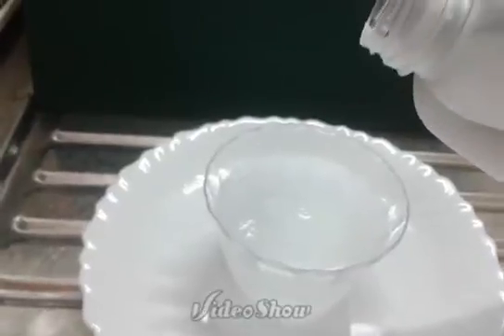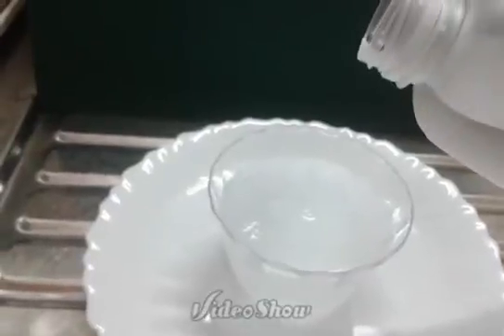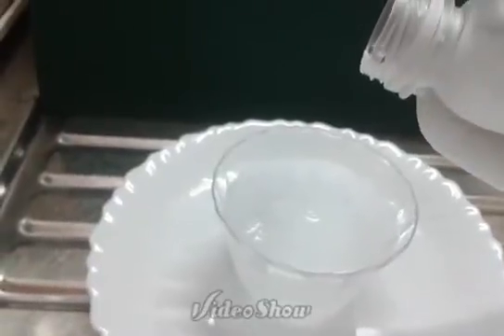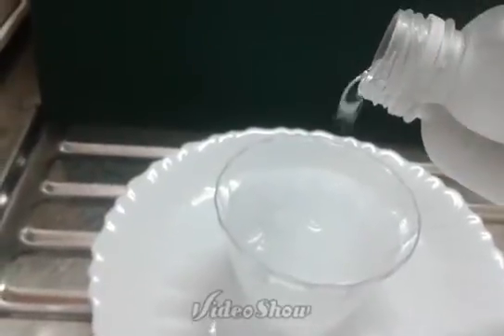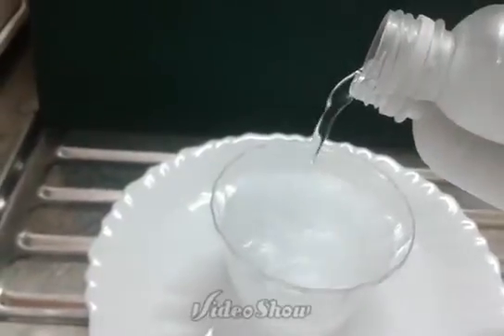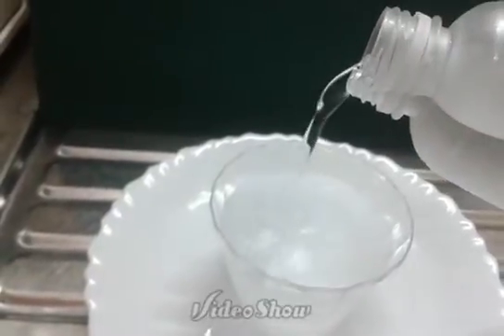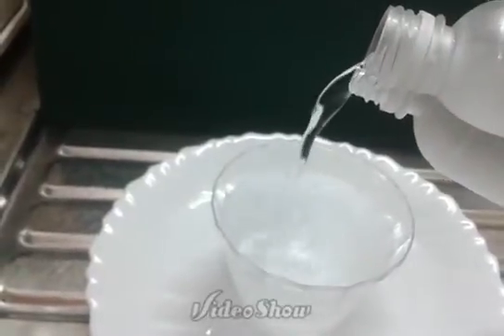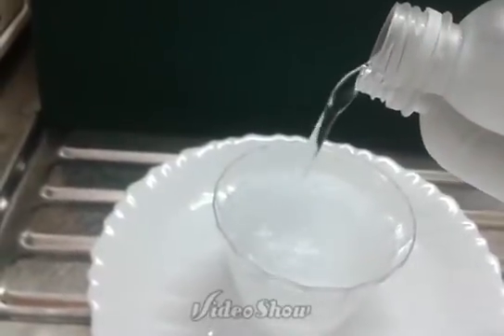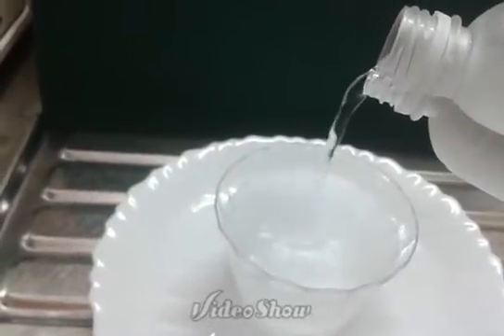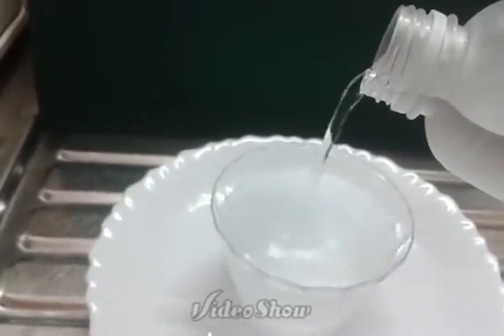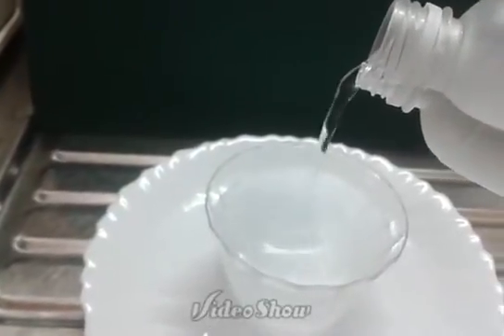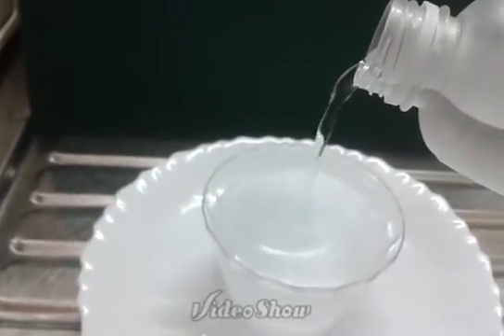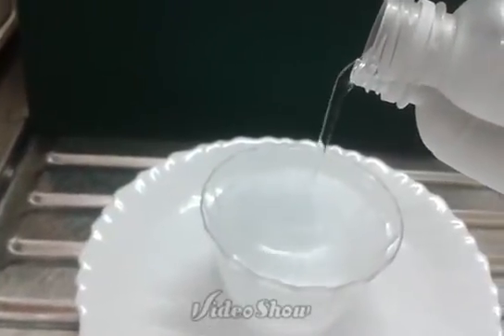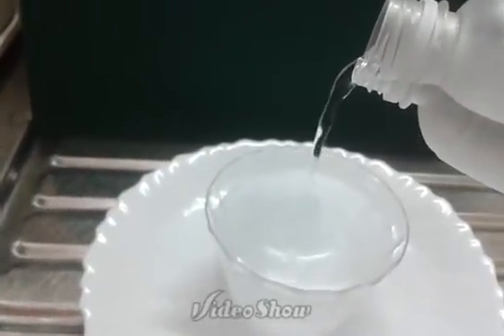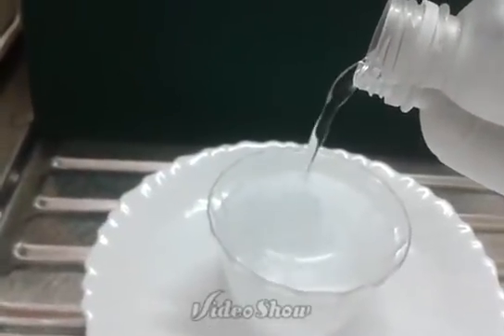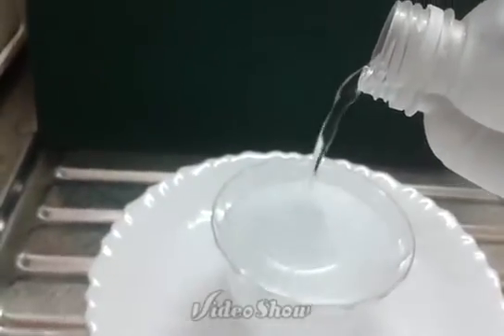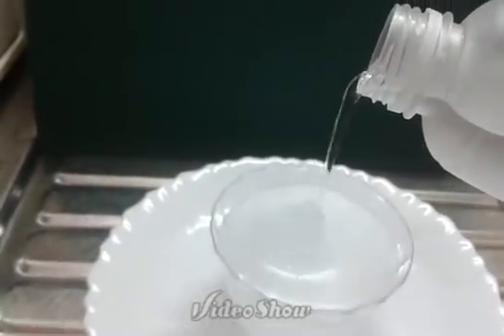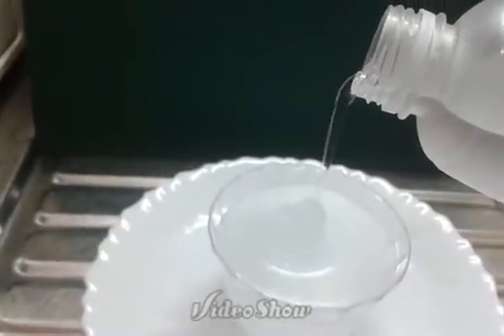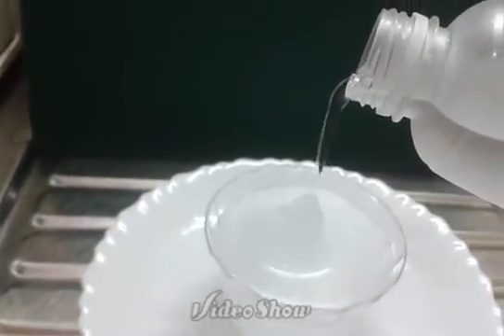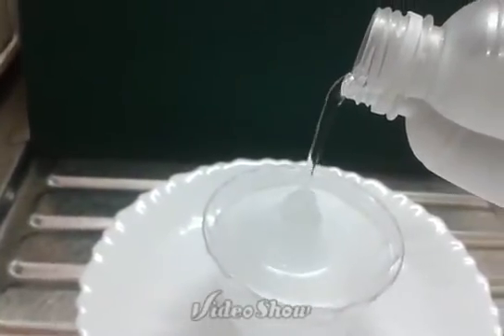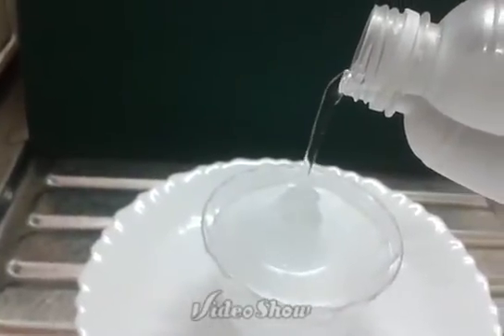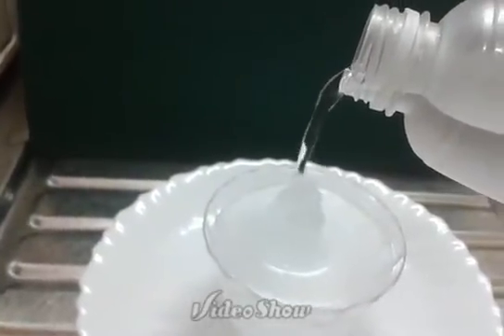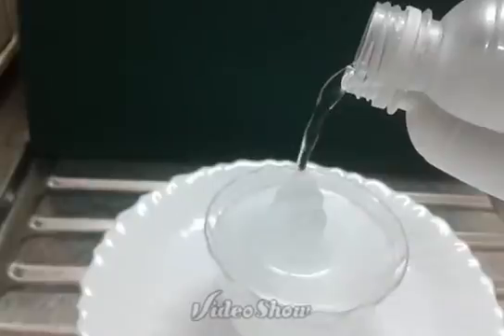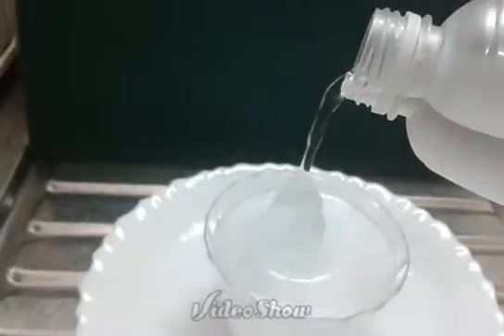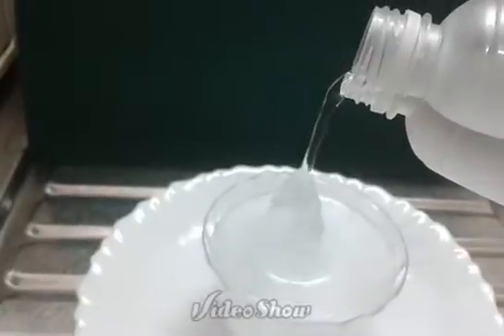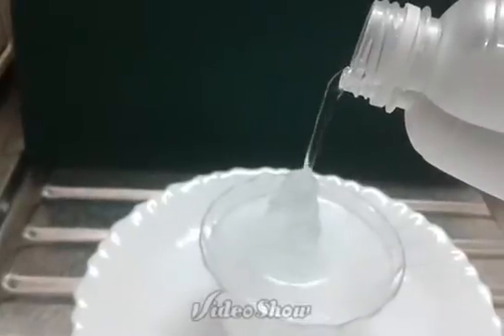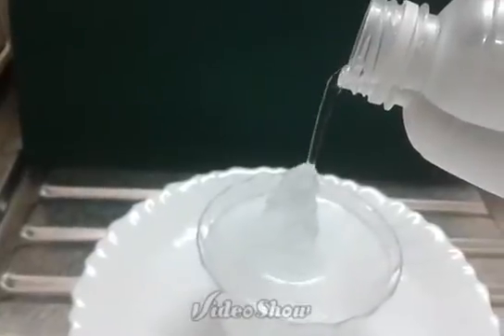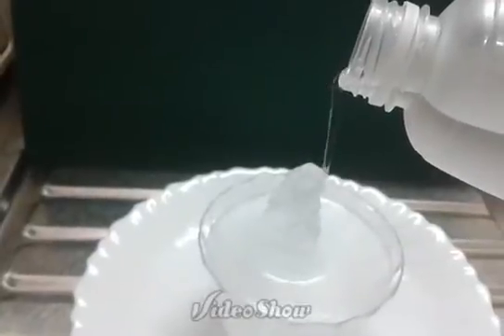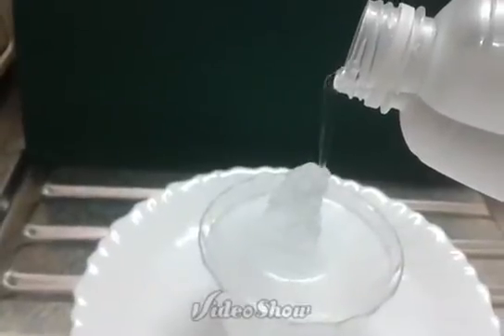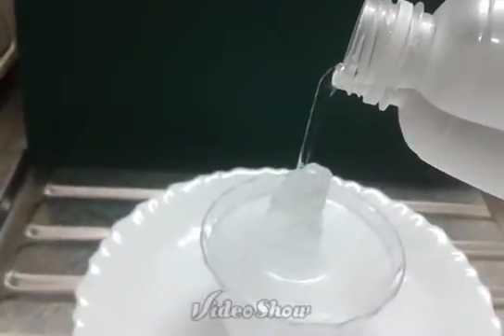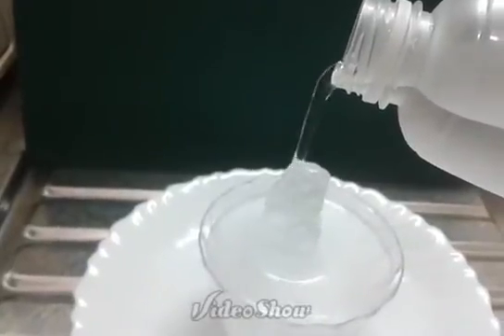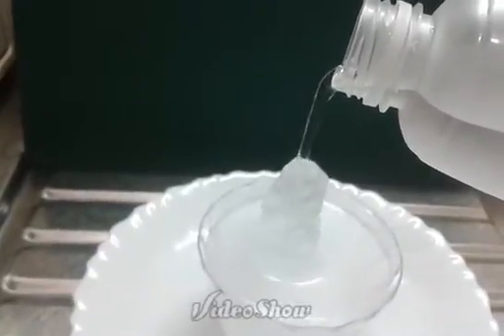Hey guys, it's Timothy and today I'm going to teach you guys how to make some instant ice with distilled water.